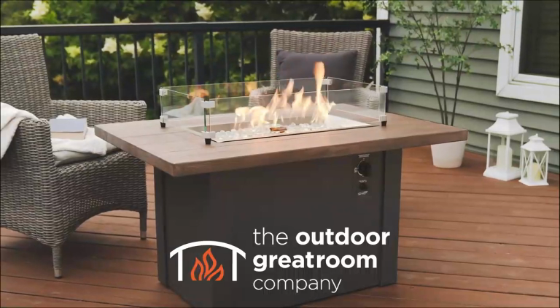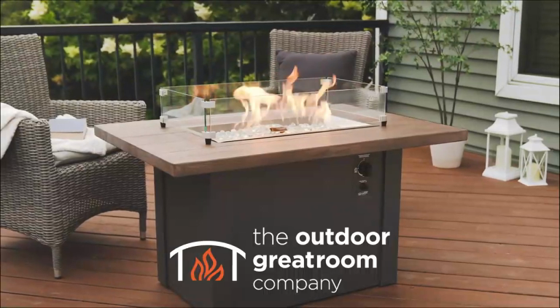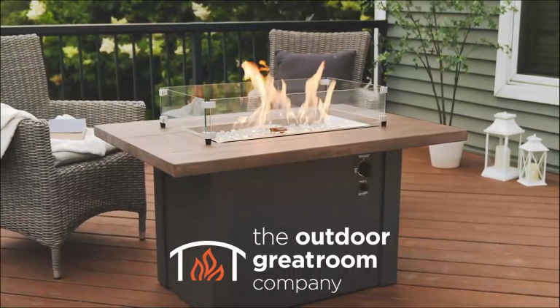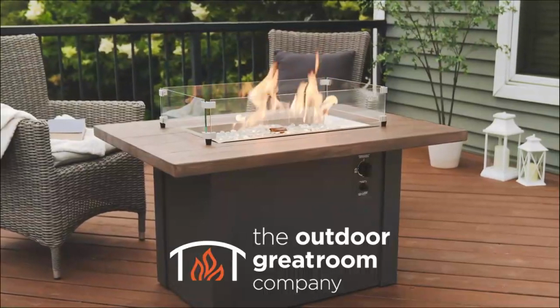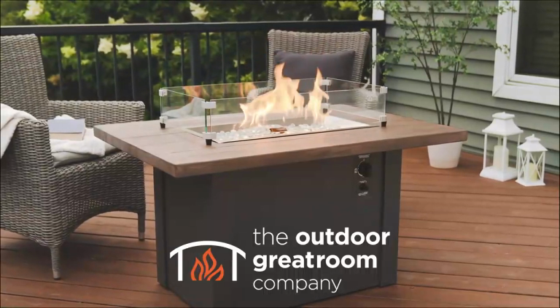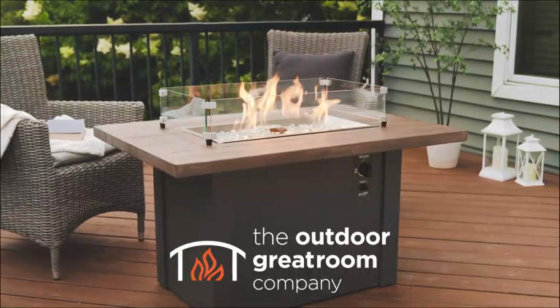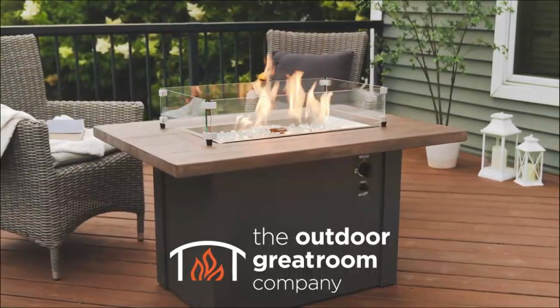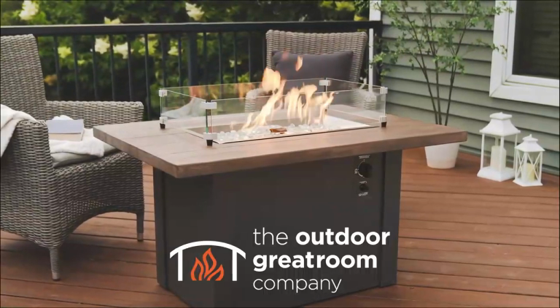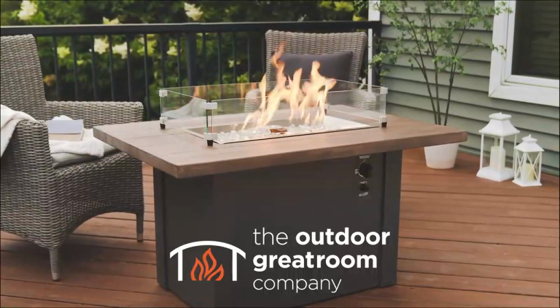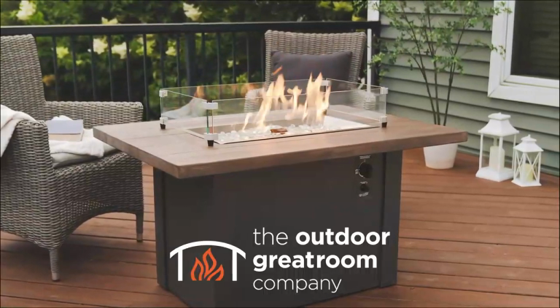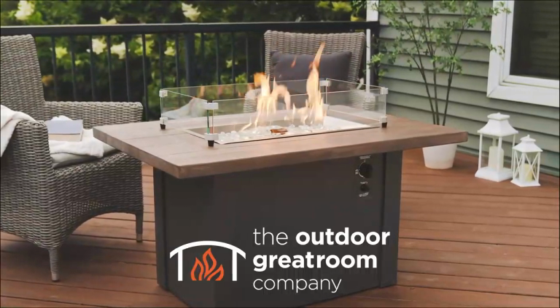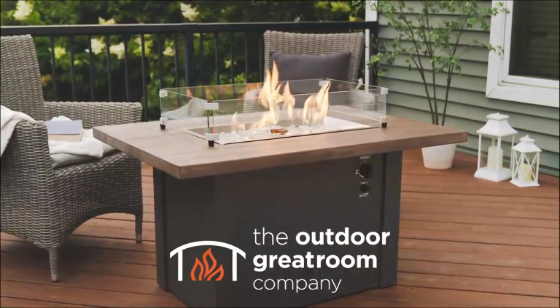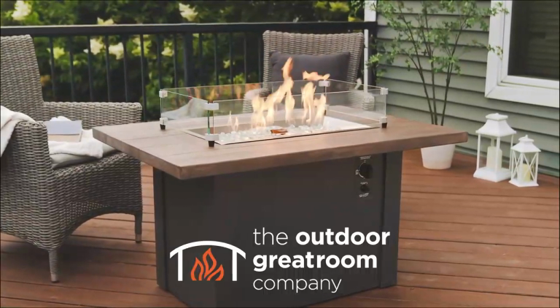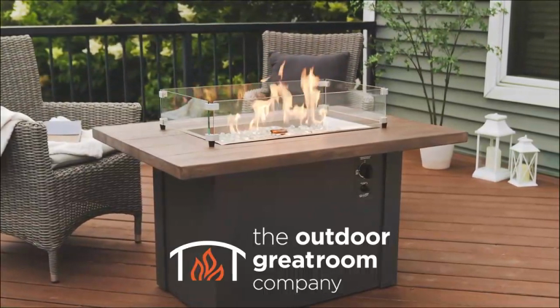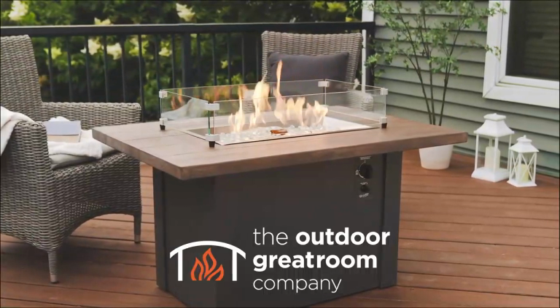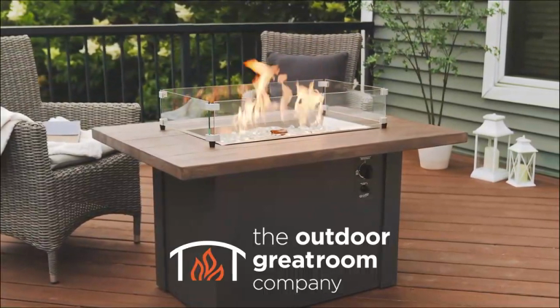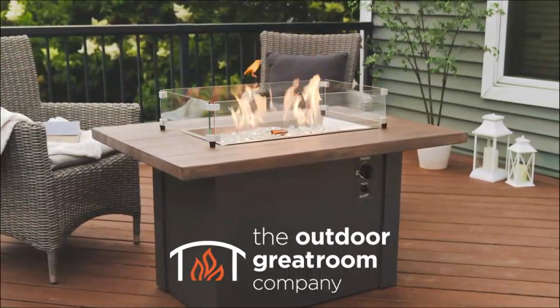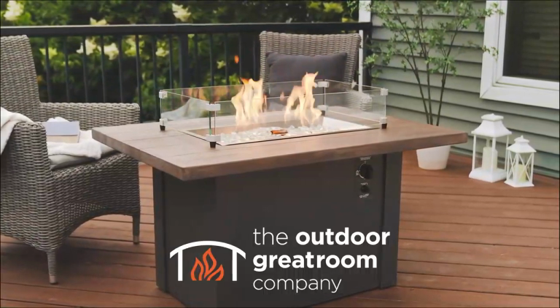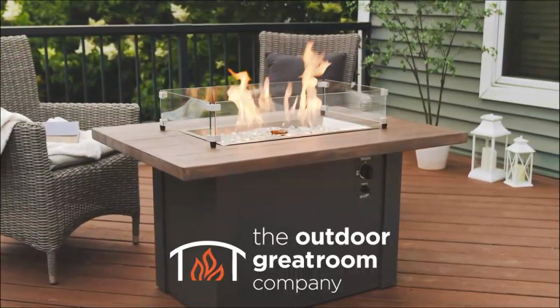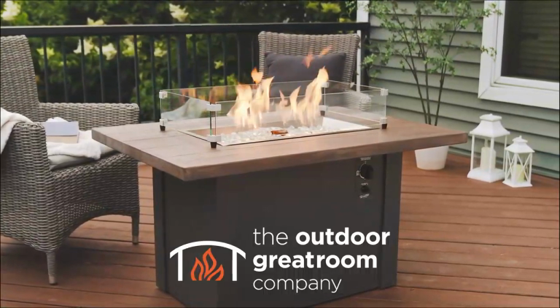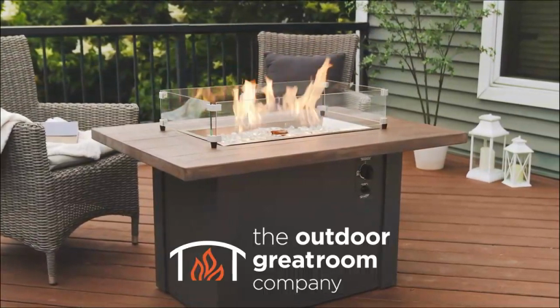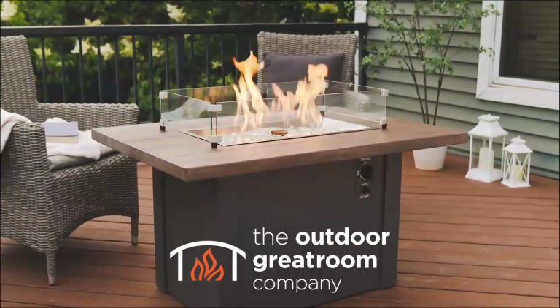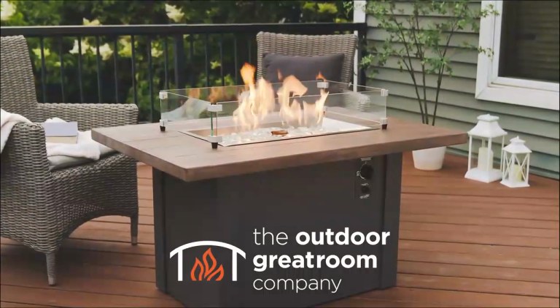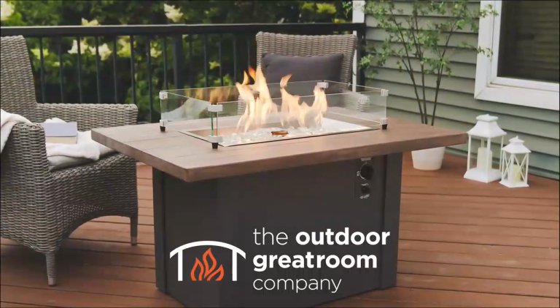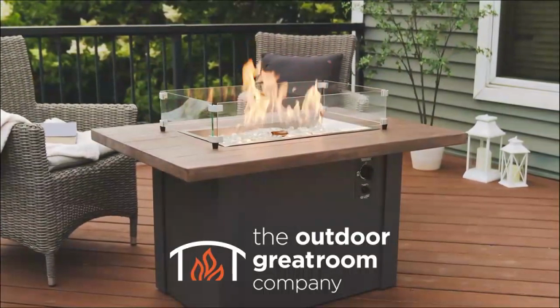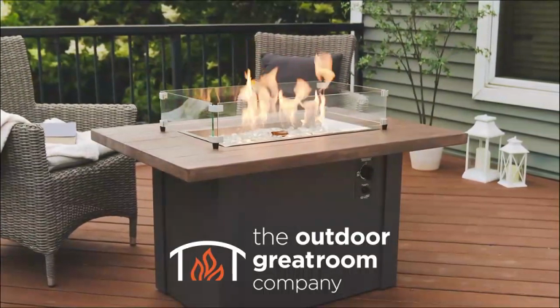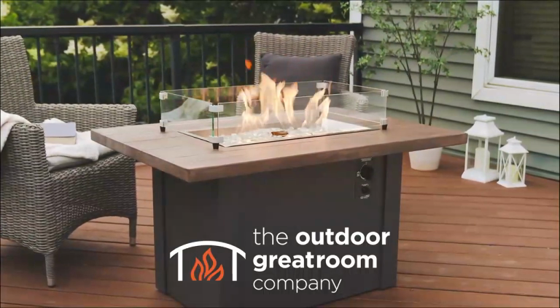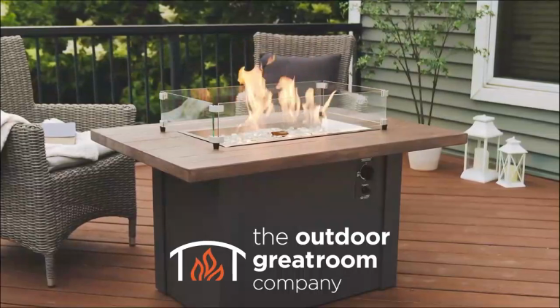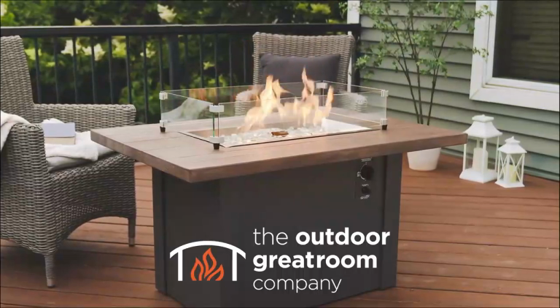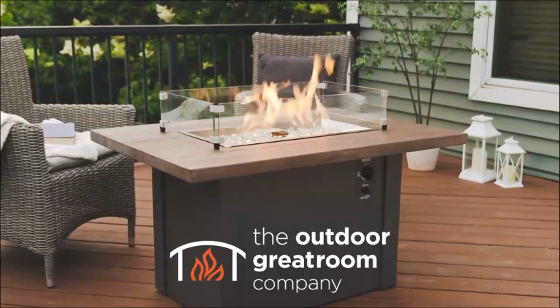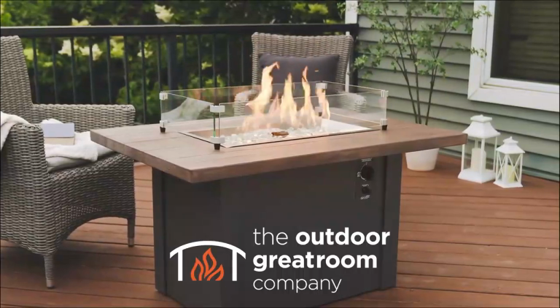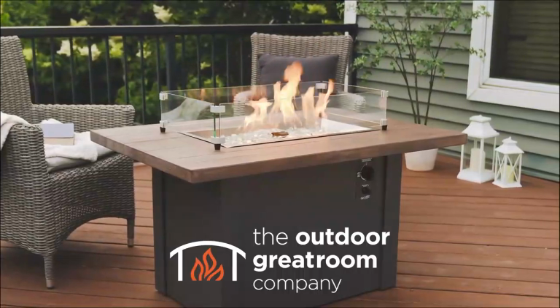Setting up the Havenwood gas fire table from the Outdoor Great Room is easy. Here are the highlights.